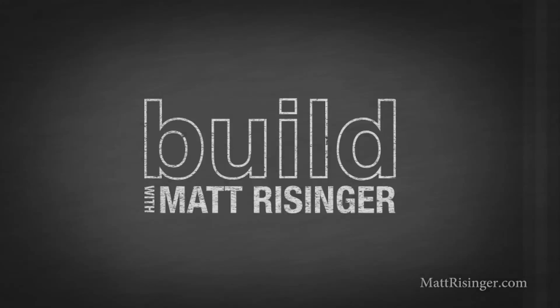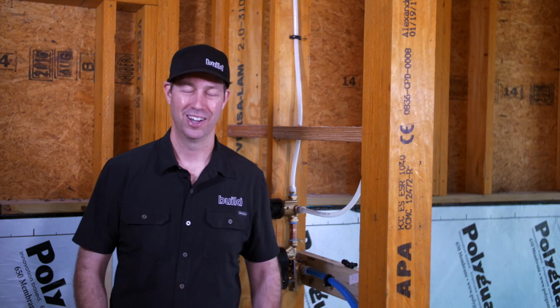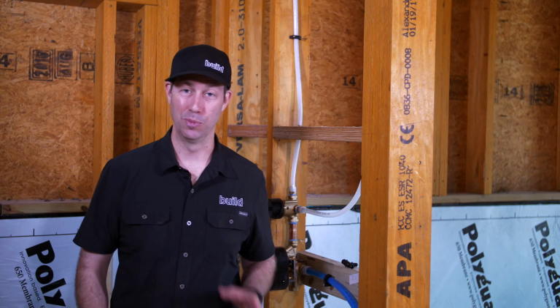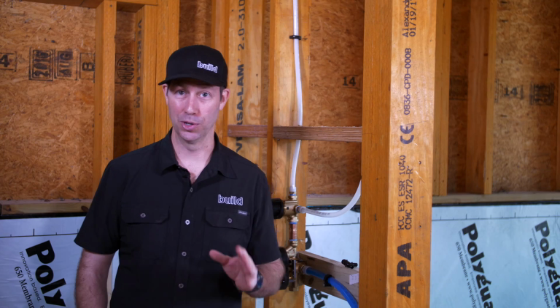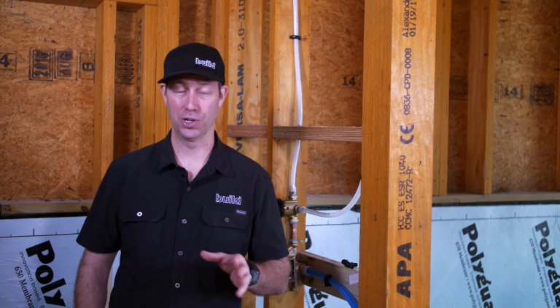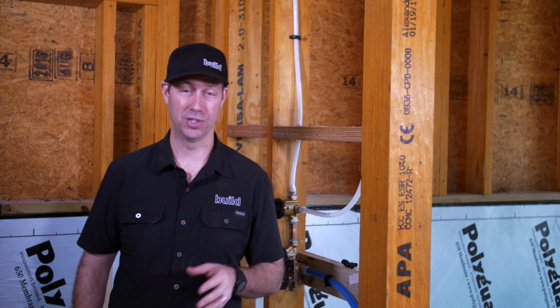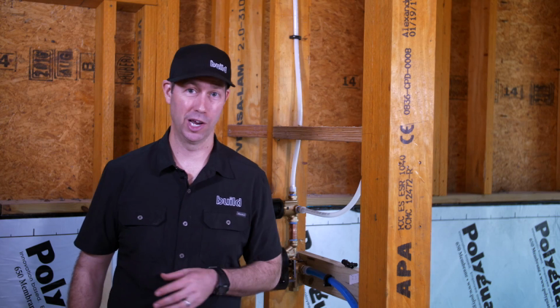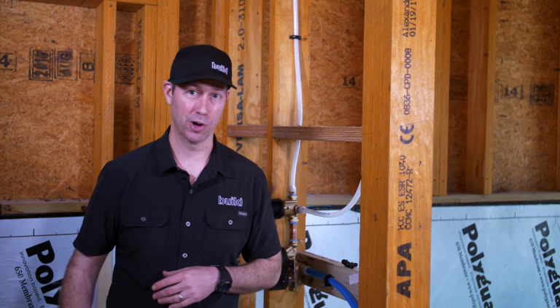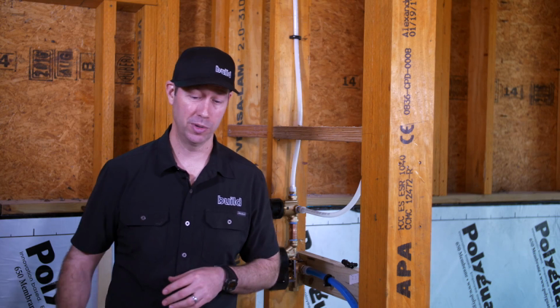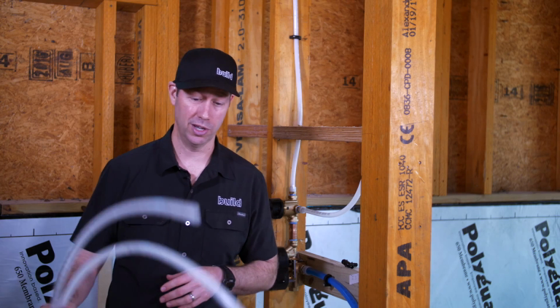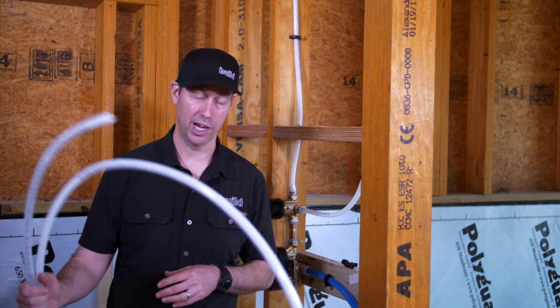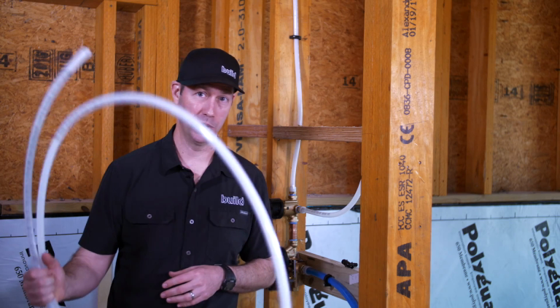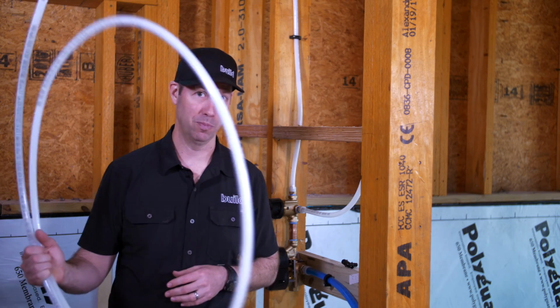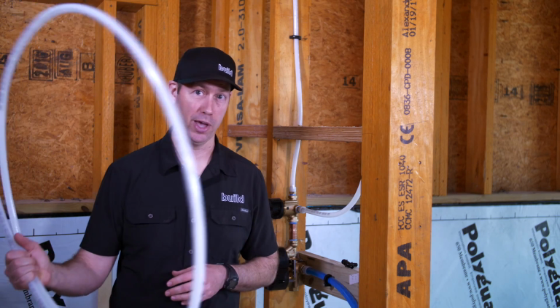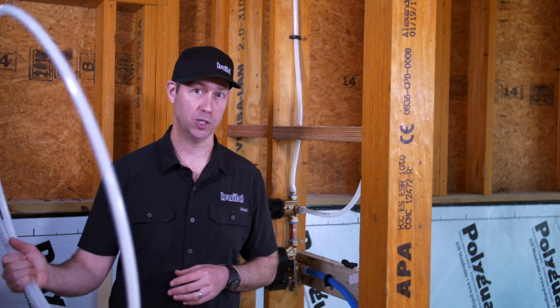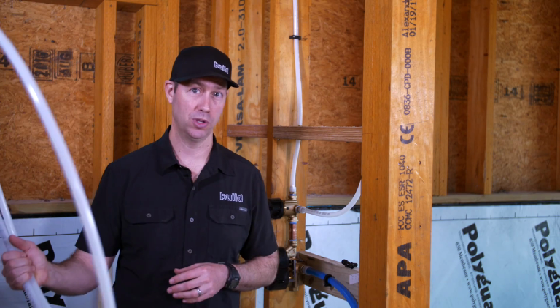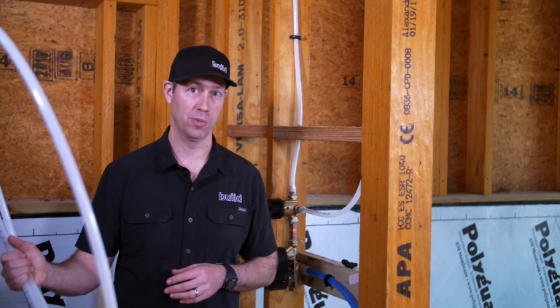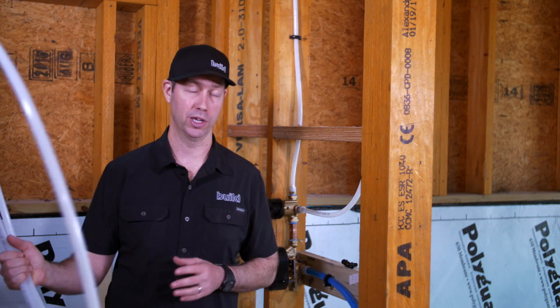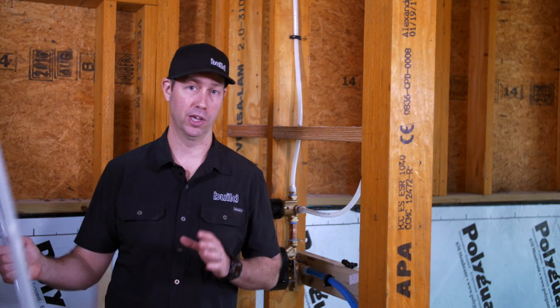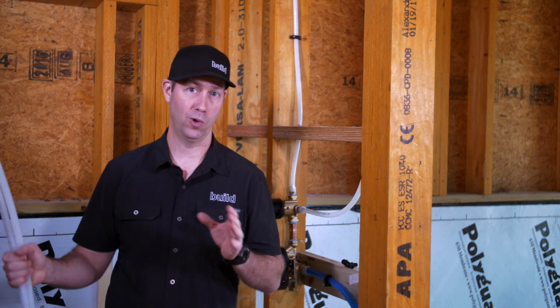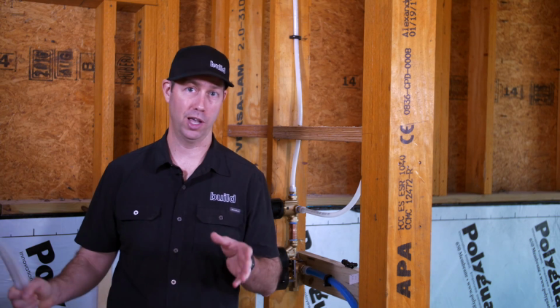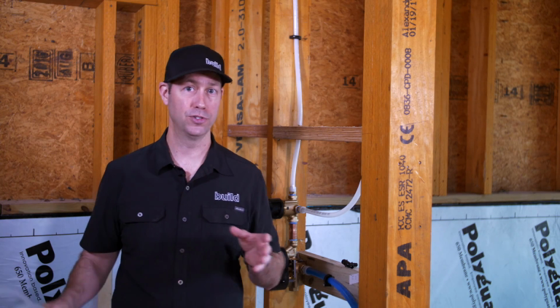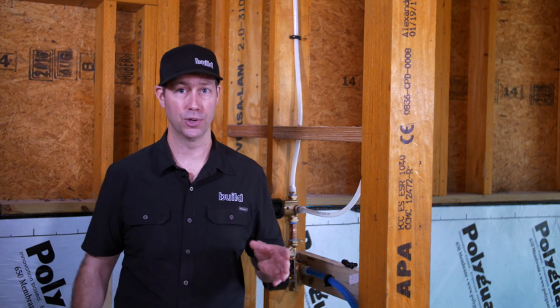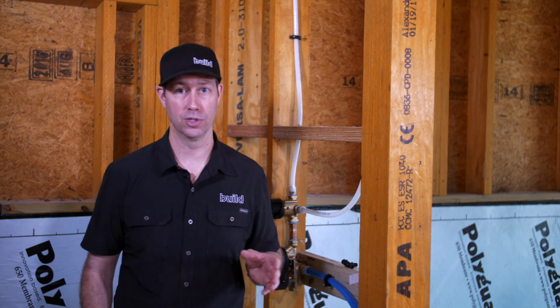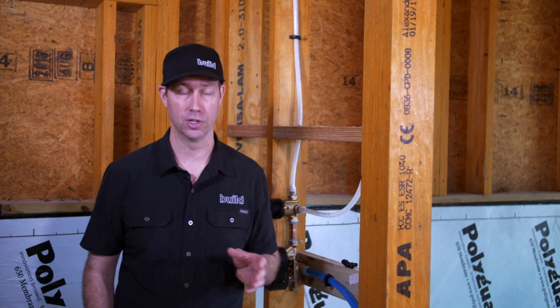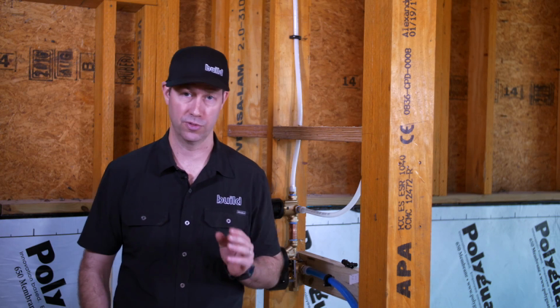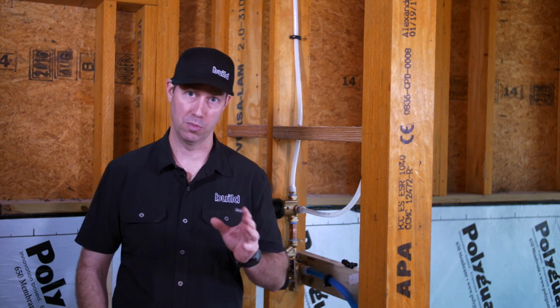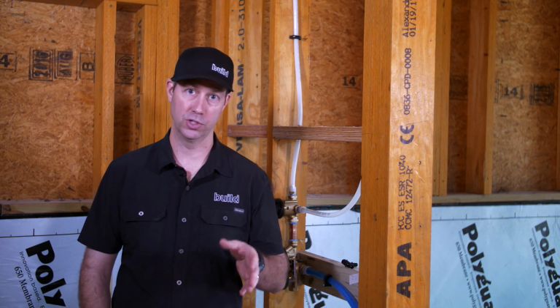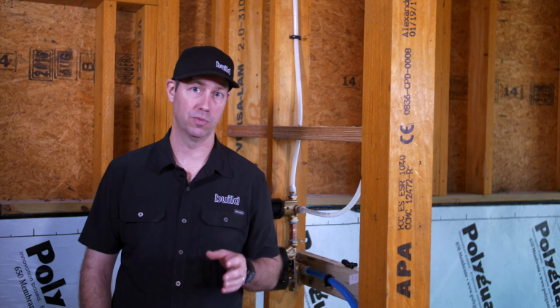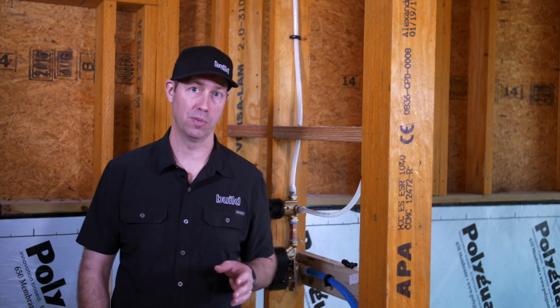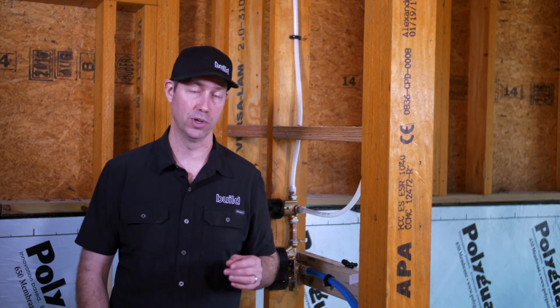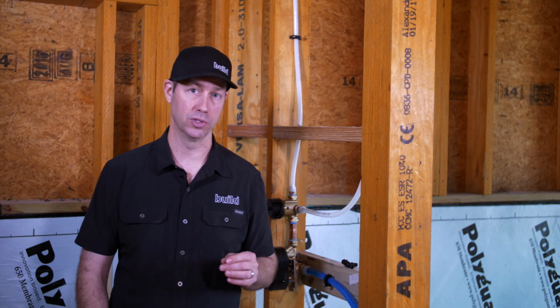On the Build Show today, we're going to be talking about PEX plumbing and why I've chosen this for most of my builds.